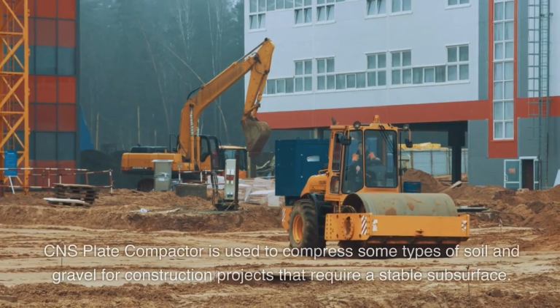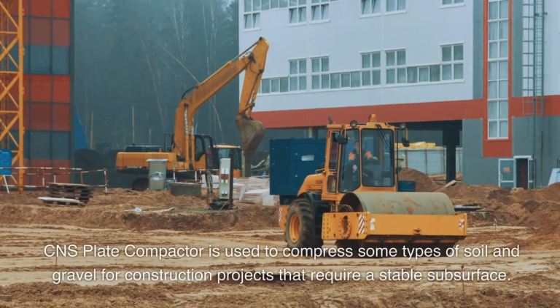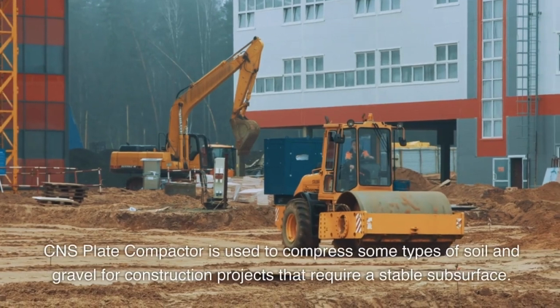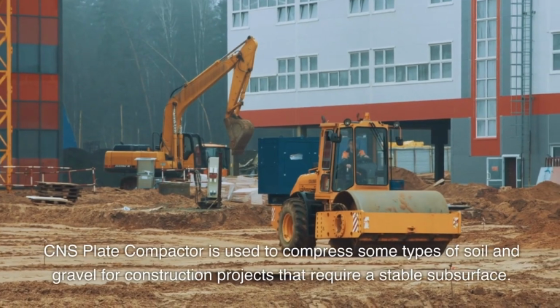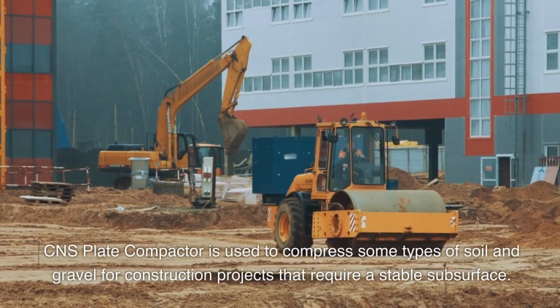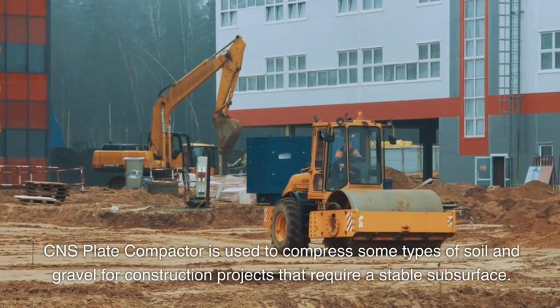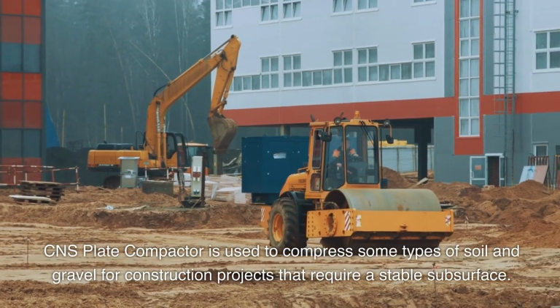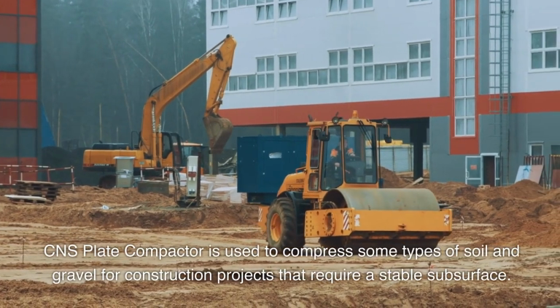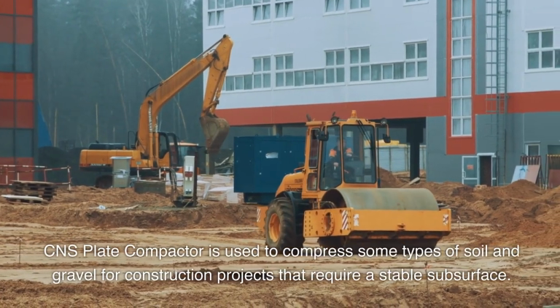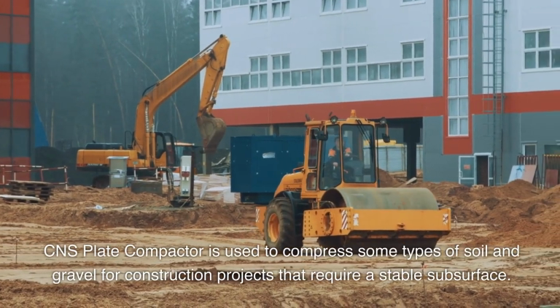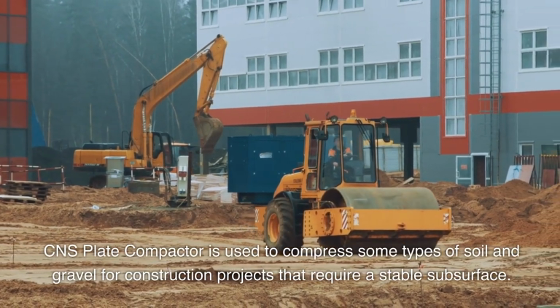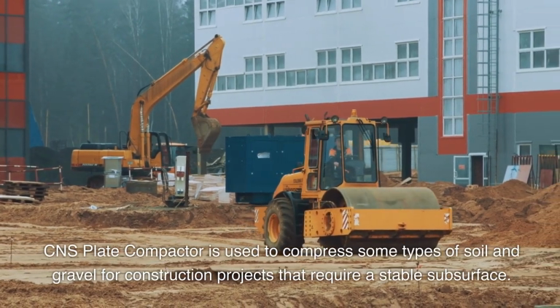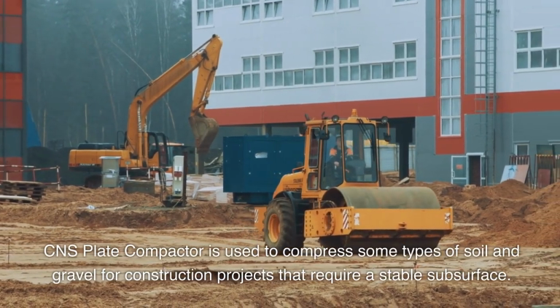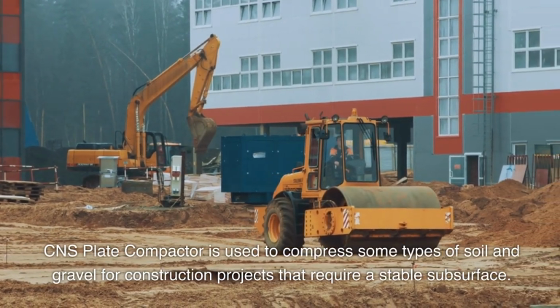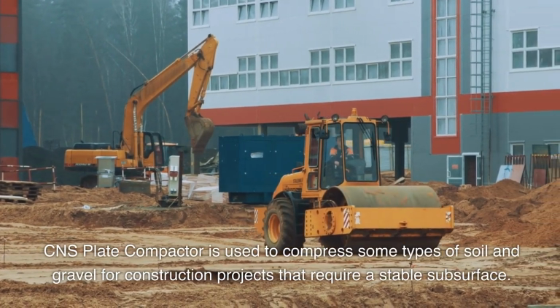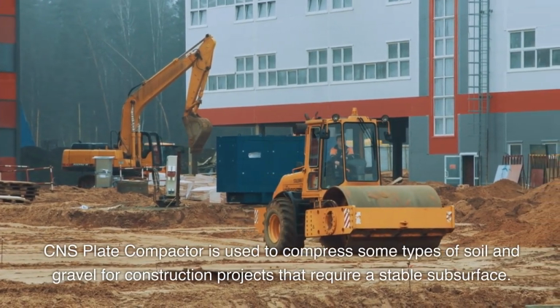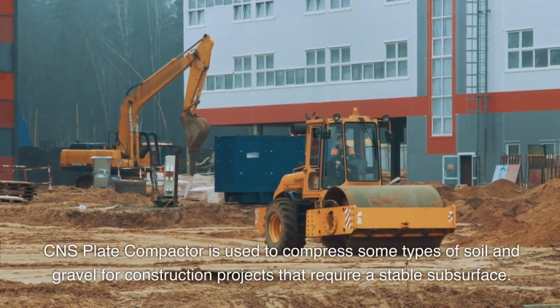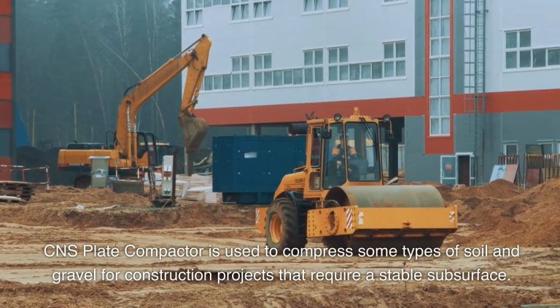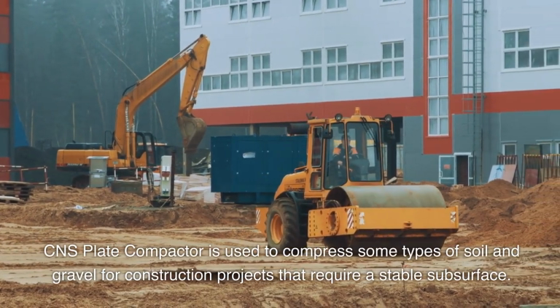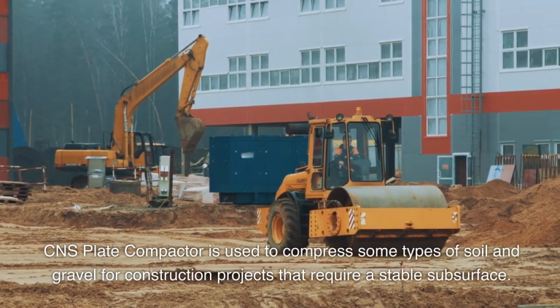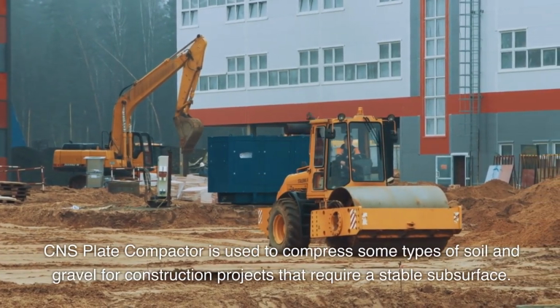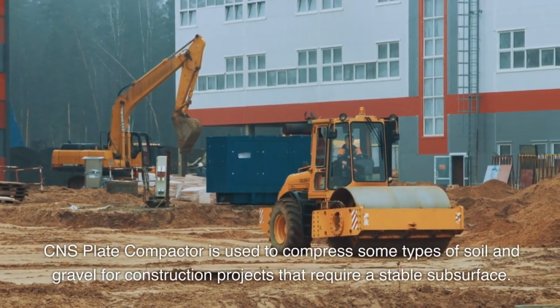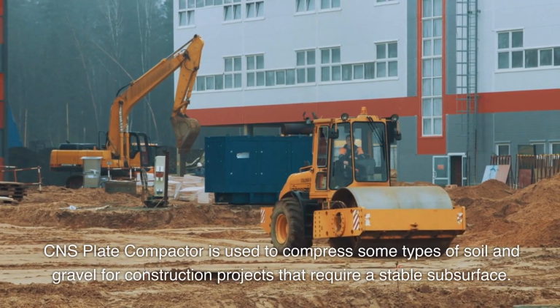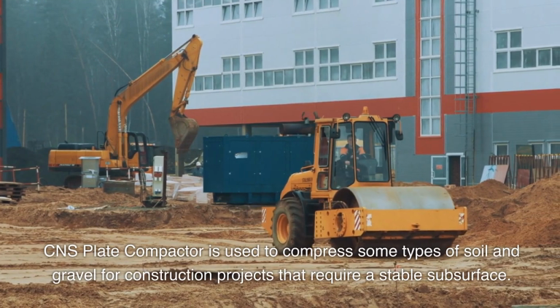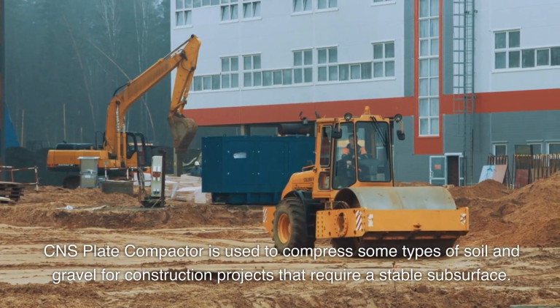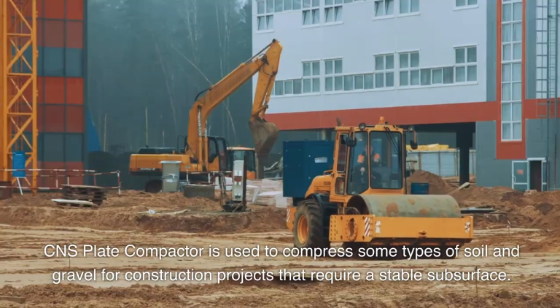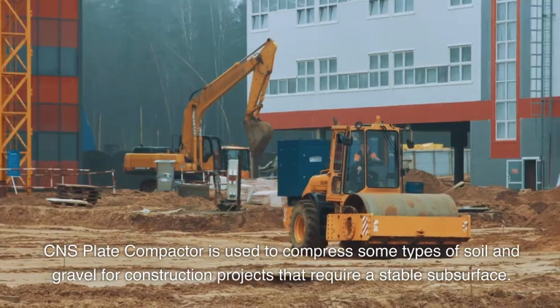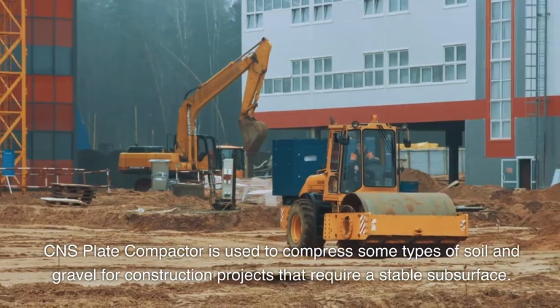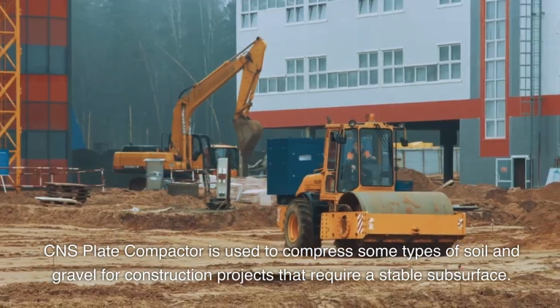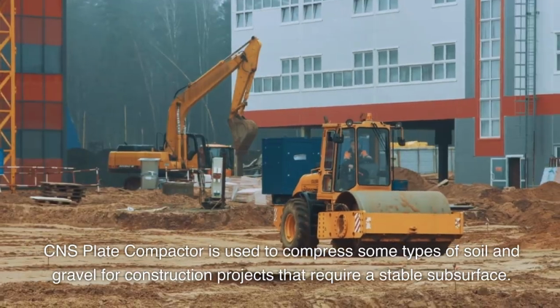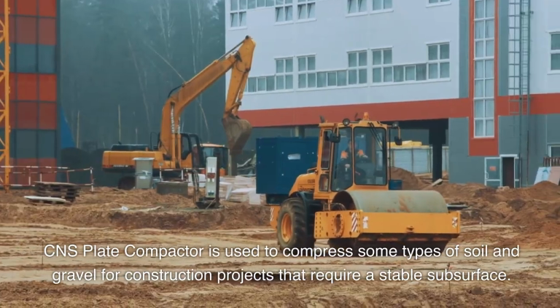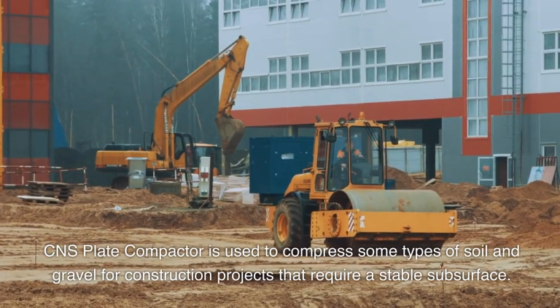CNS Plate Compactor is used to compress some types of soil and gravel for construction projects that require a stable subsurface.